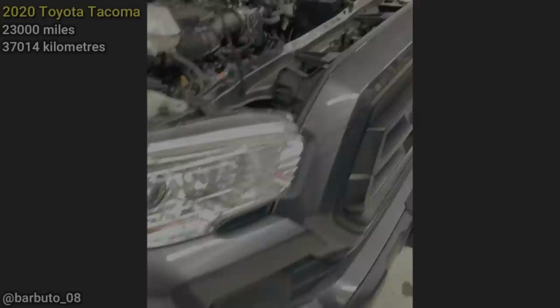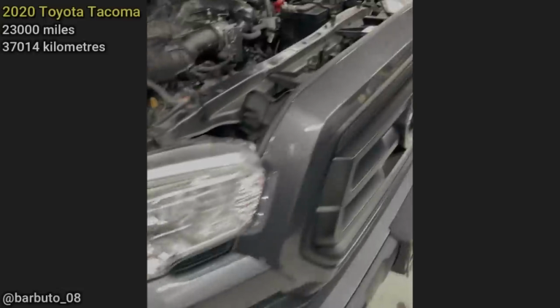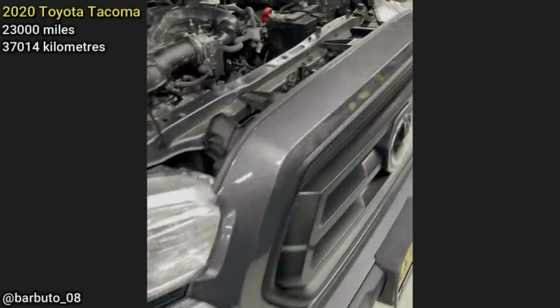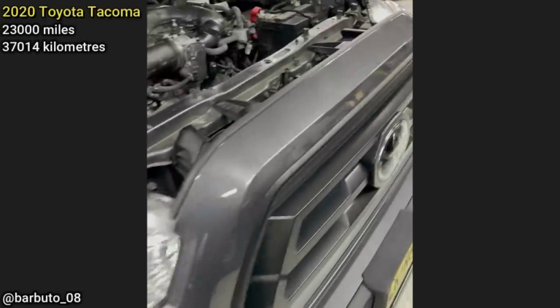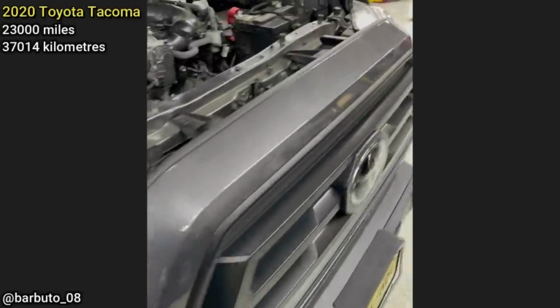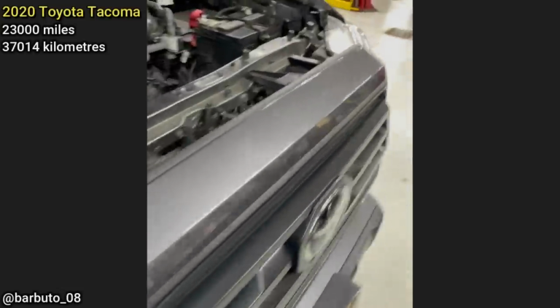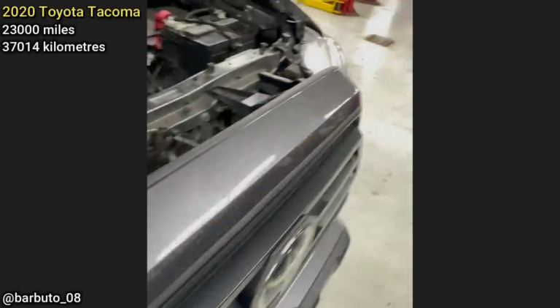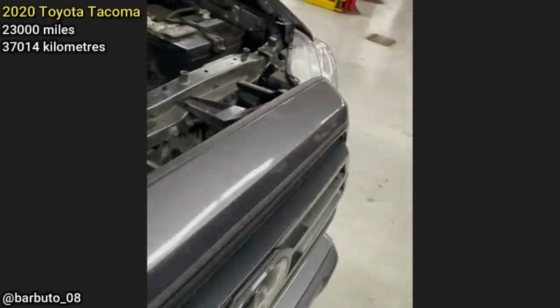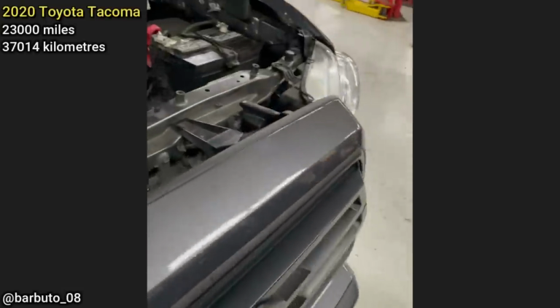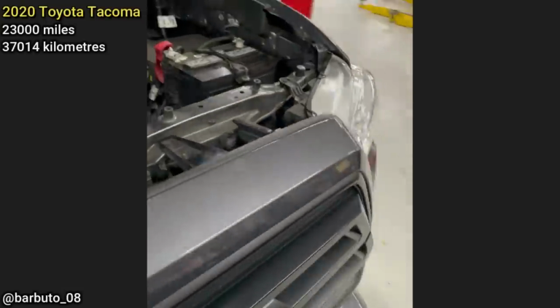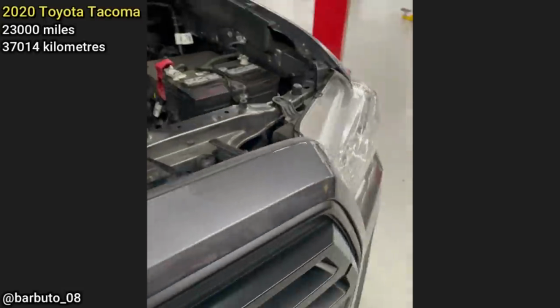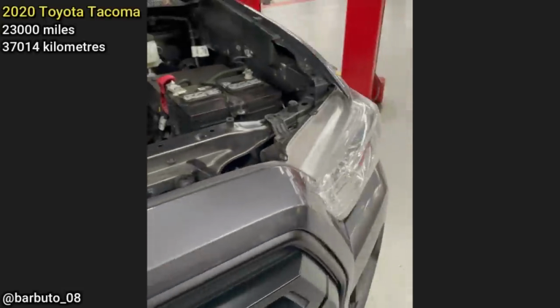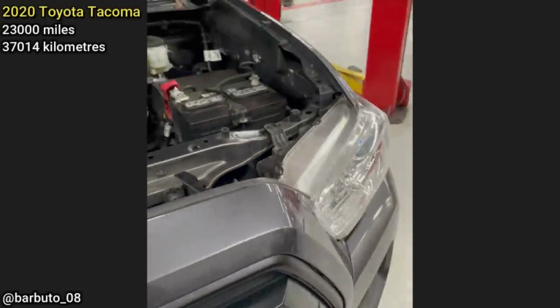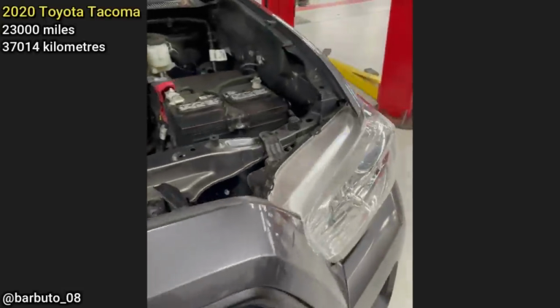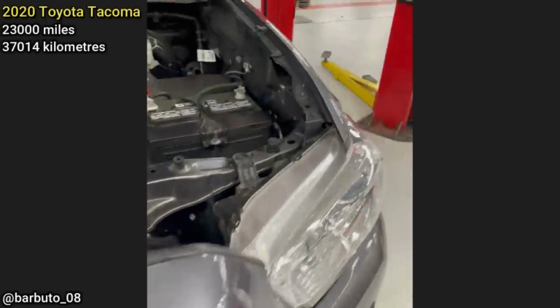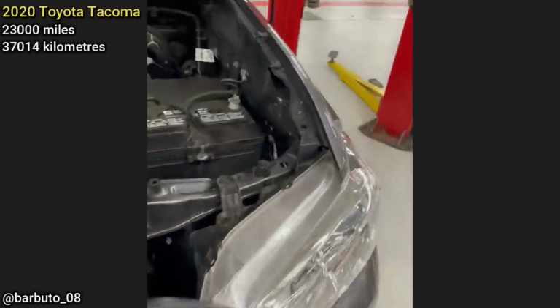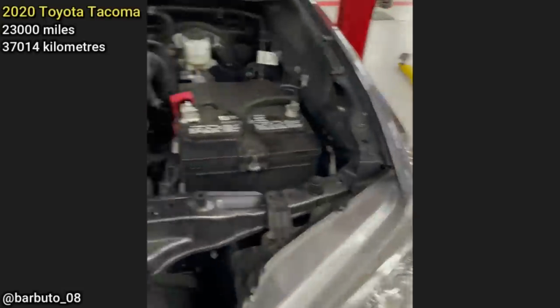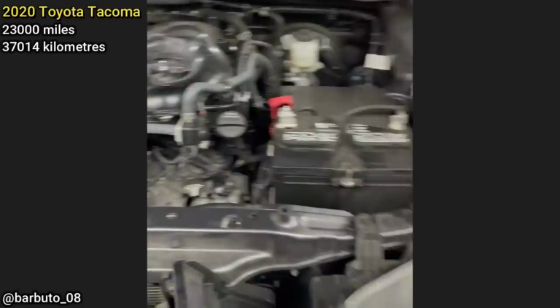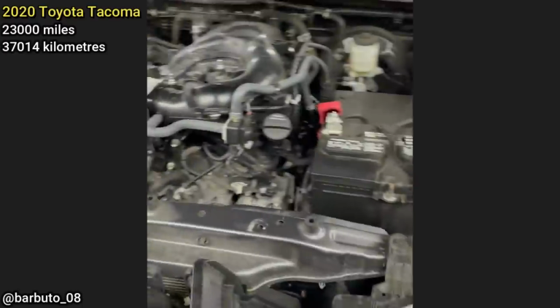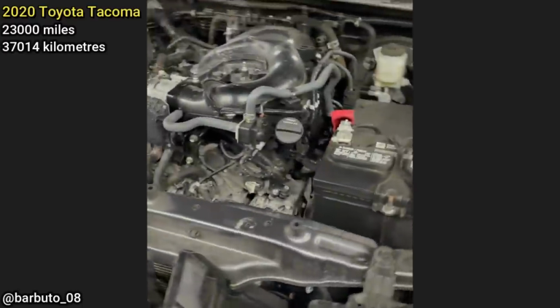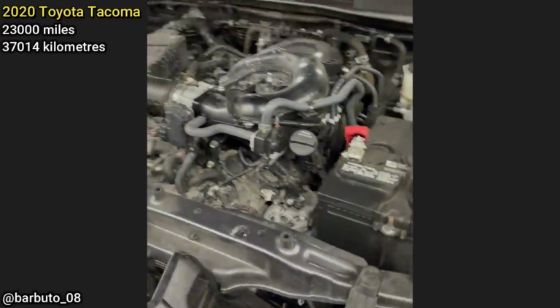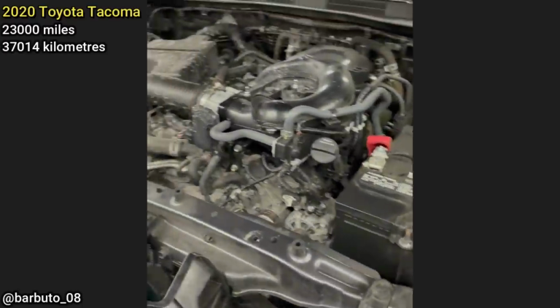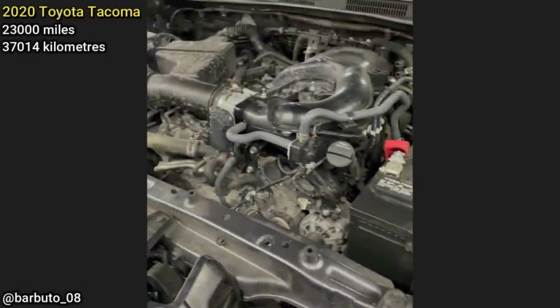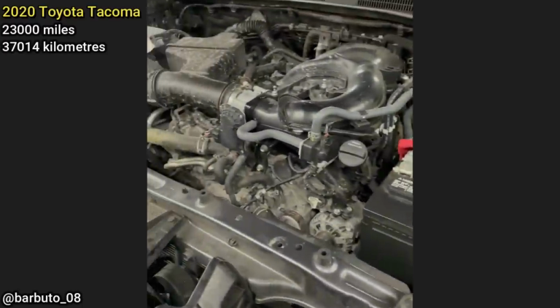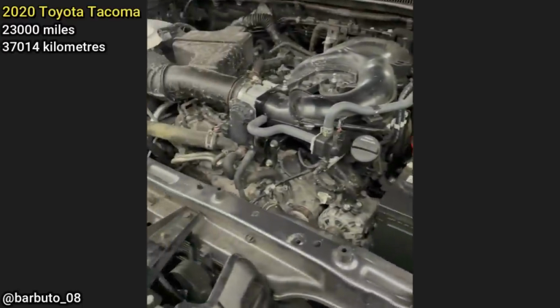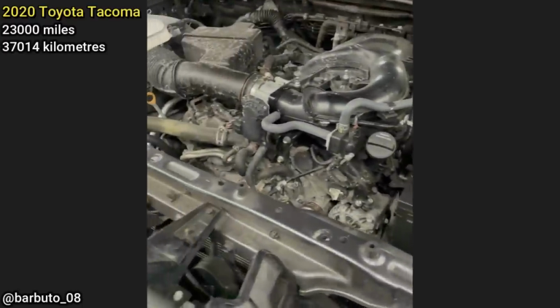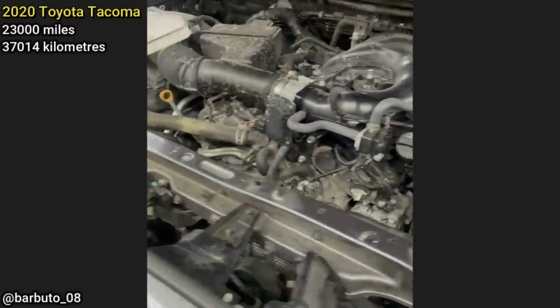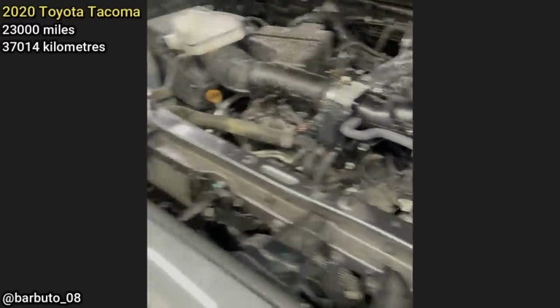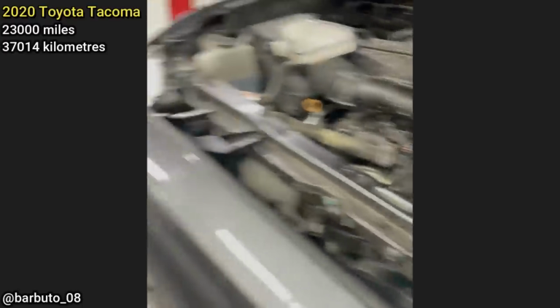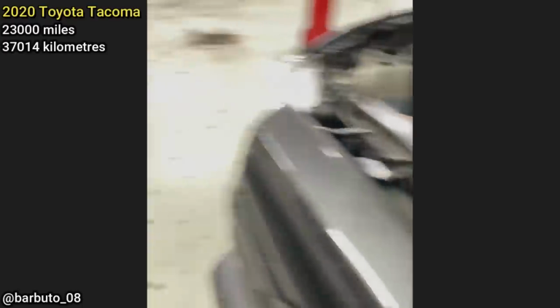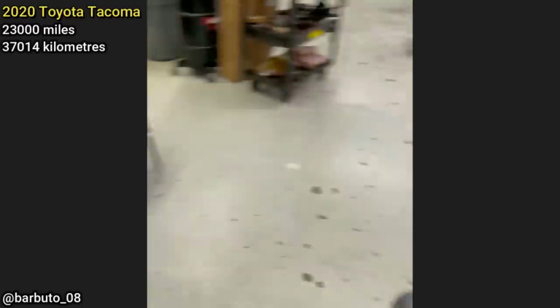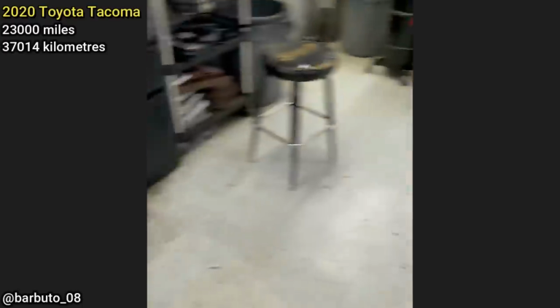Customer states driving down the turnpike, heard a loud noise, and then smelled coolant.